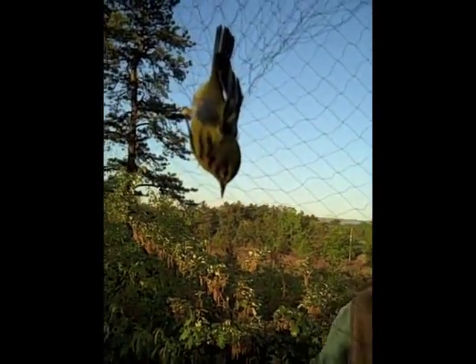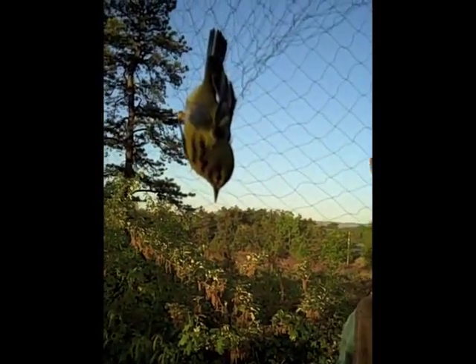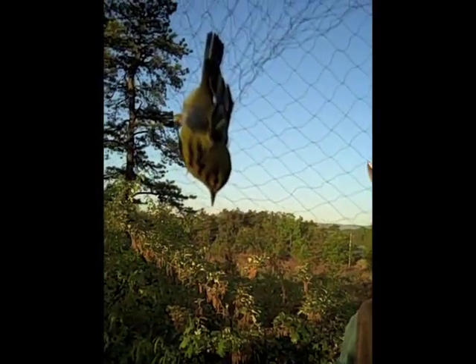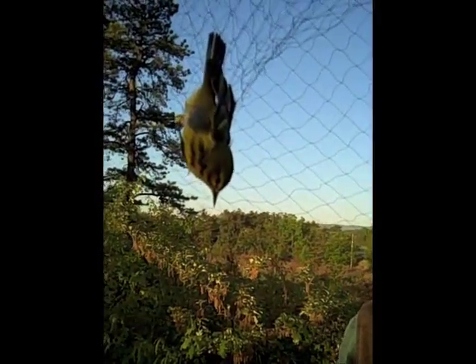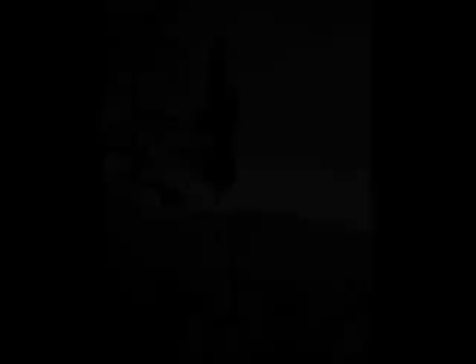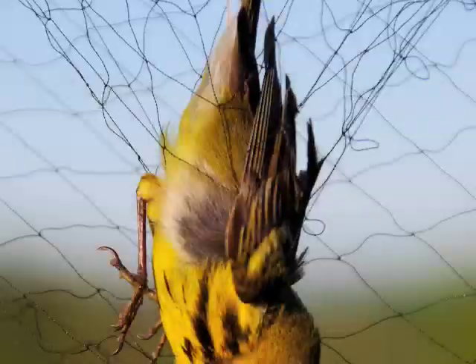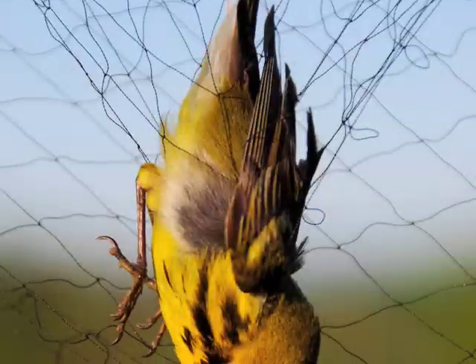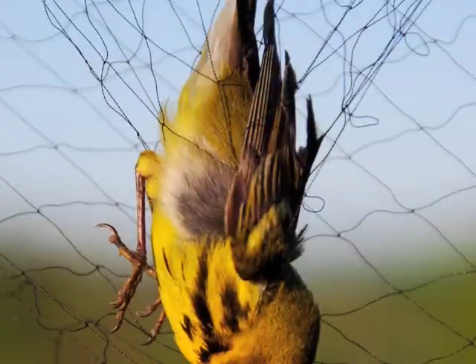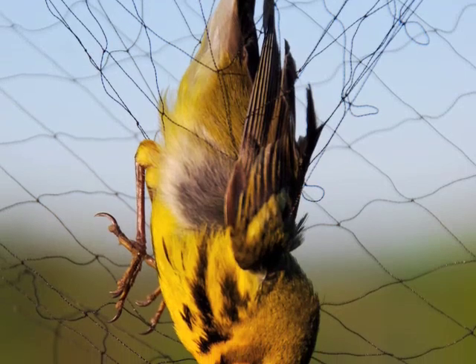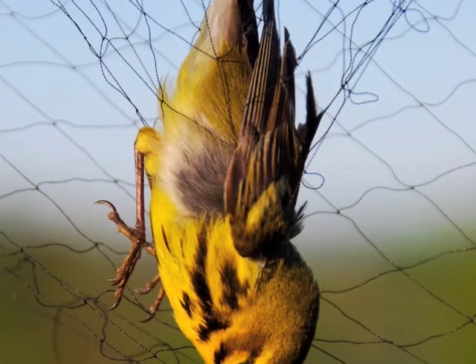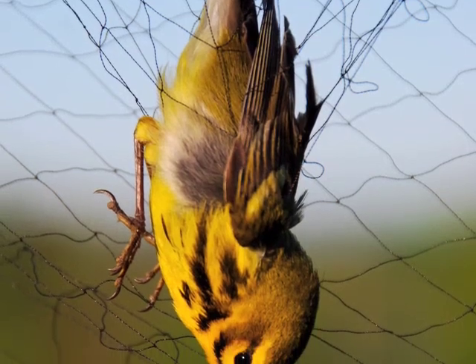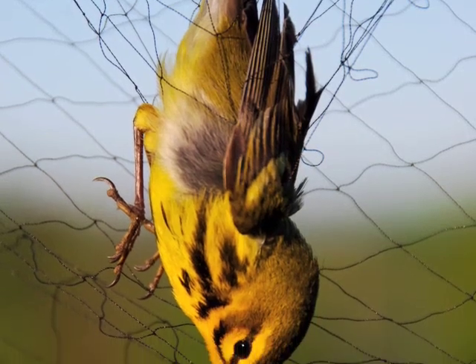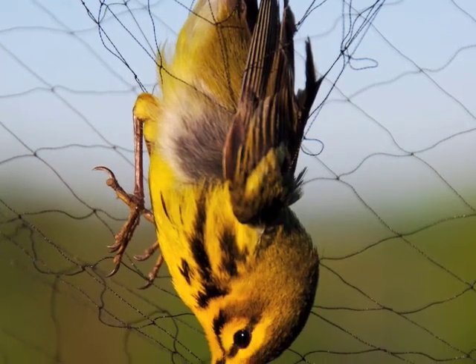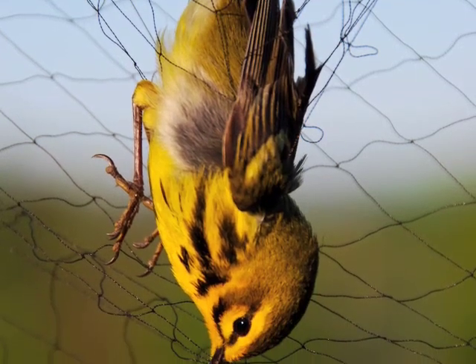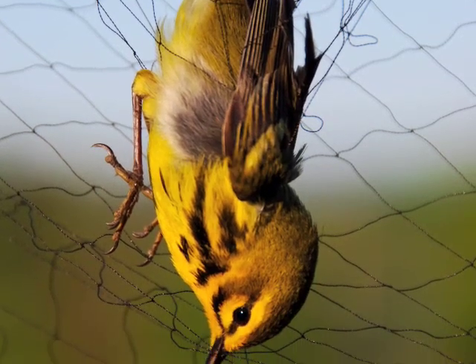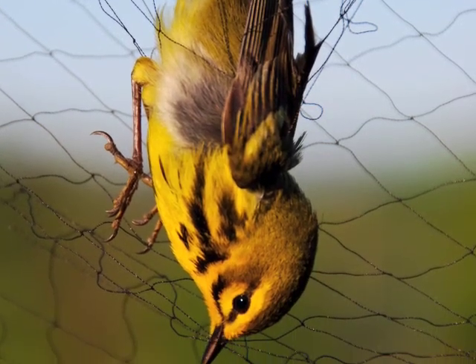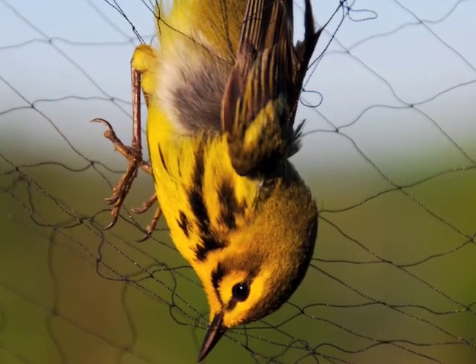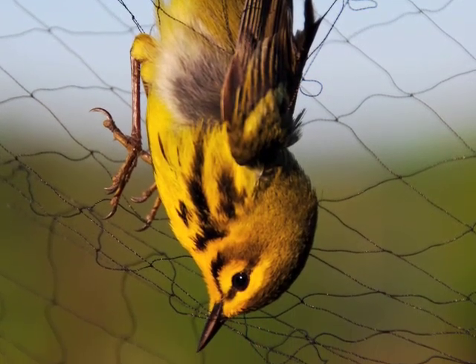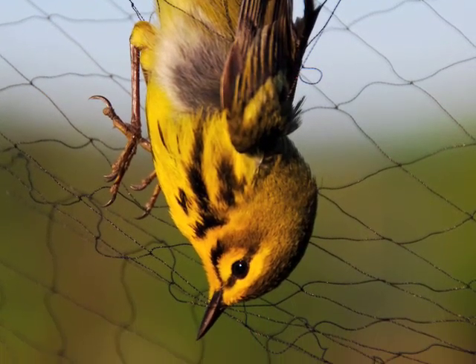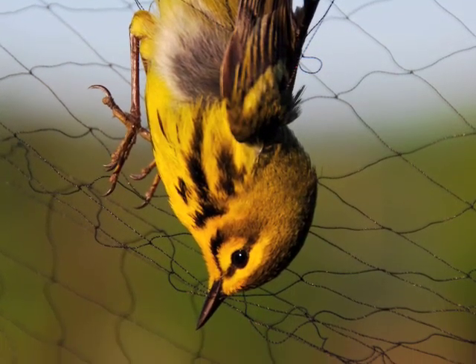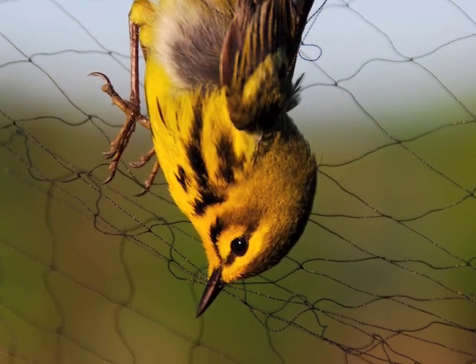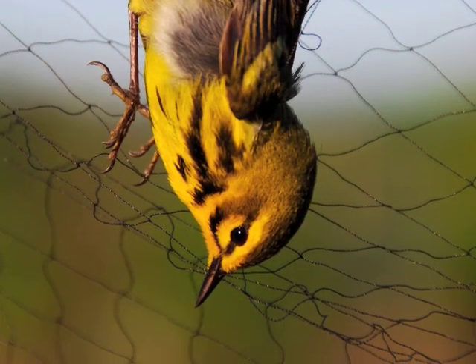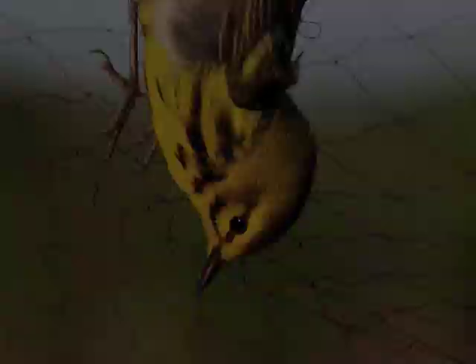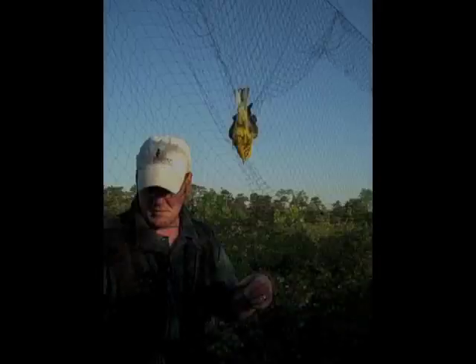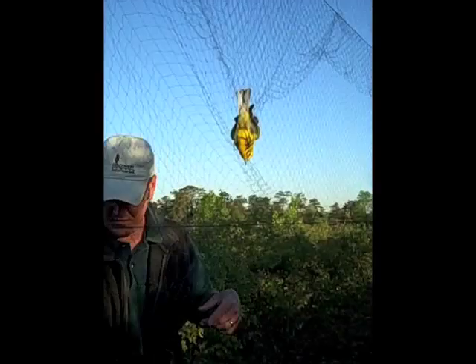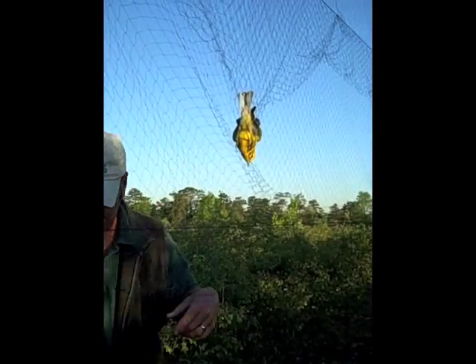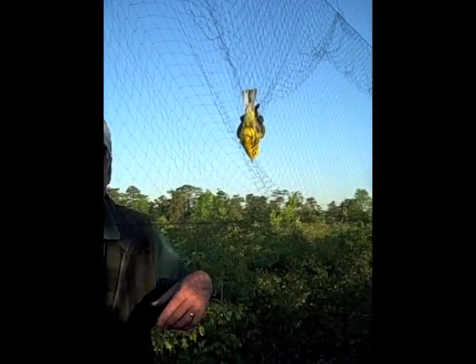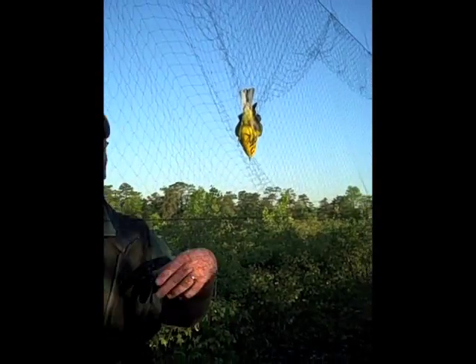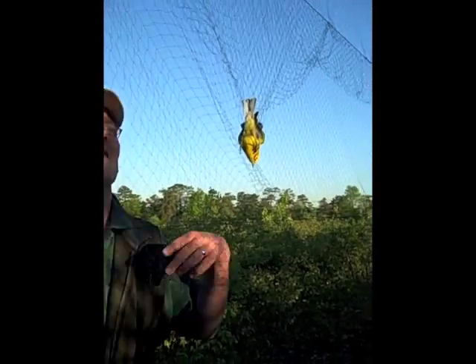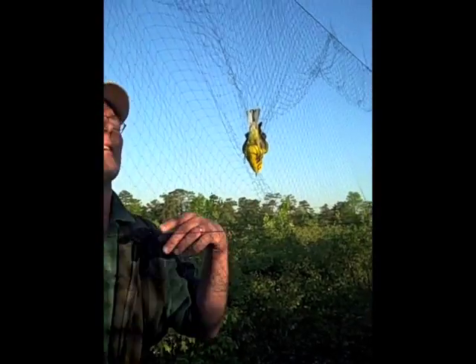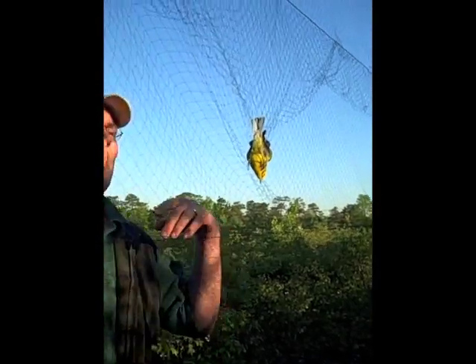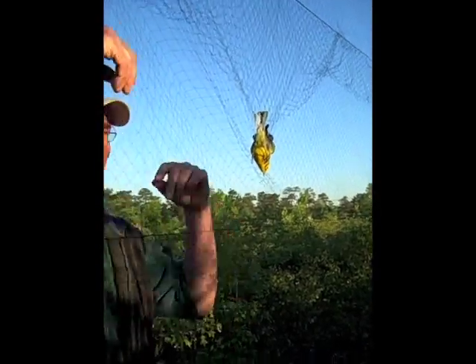Neil's team is interested in tracking these warblers throughout the season to see if they are successful in finding a mate and producing offspring.